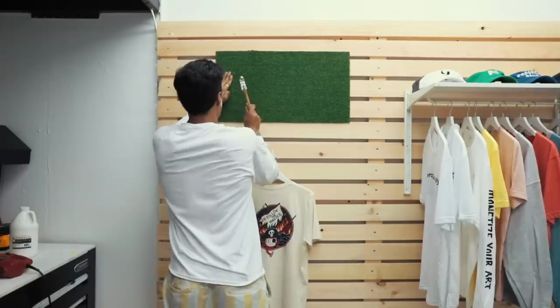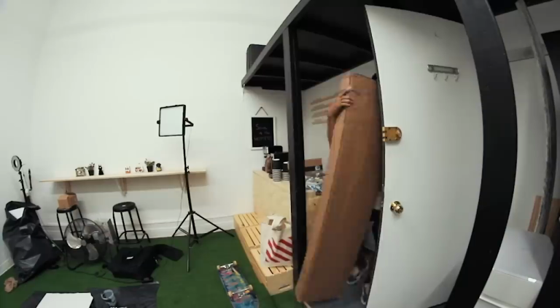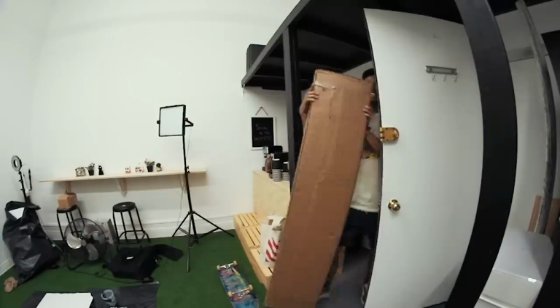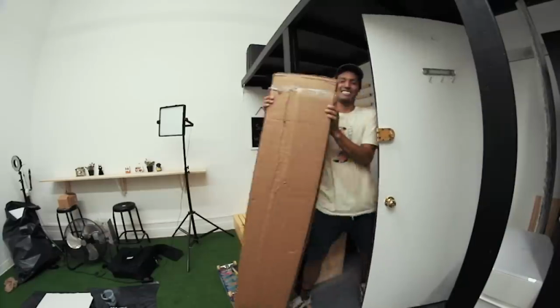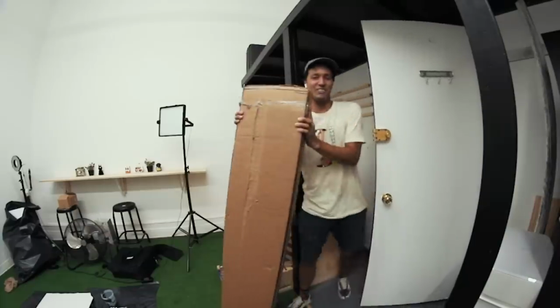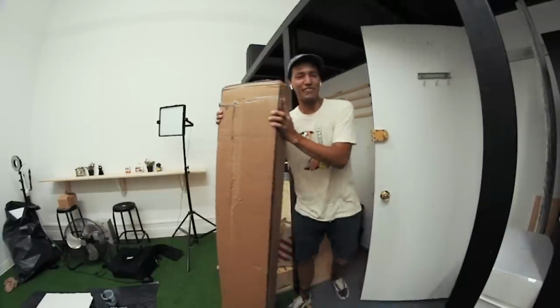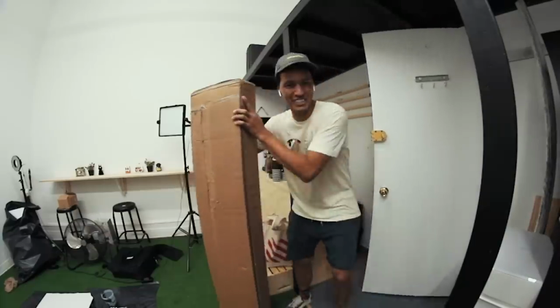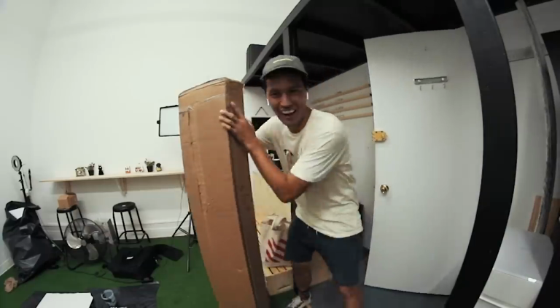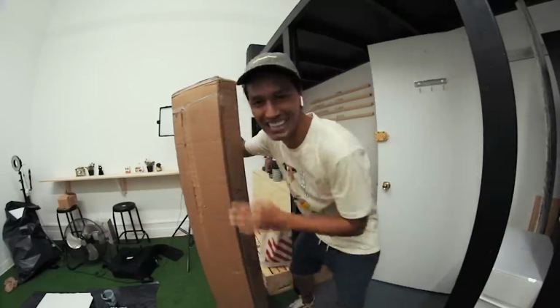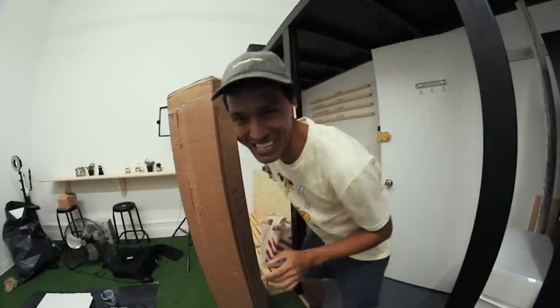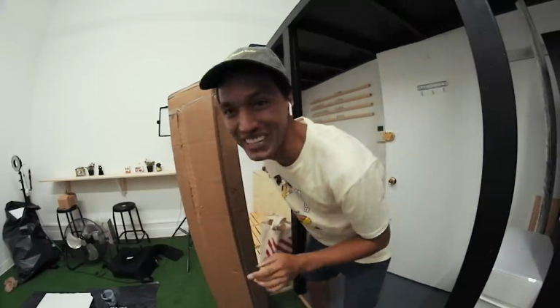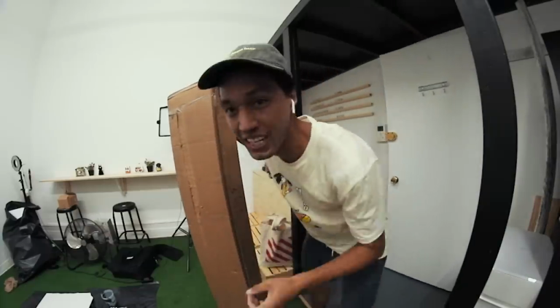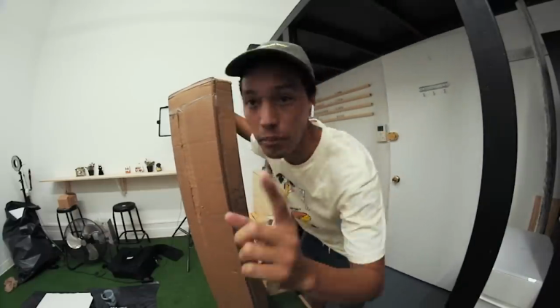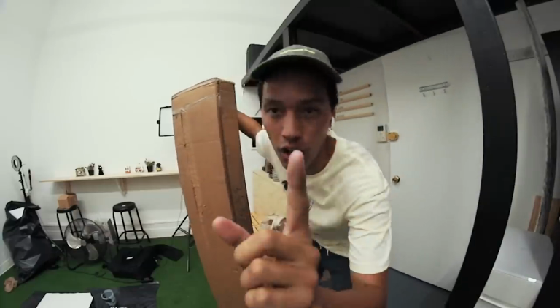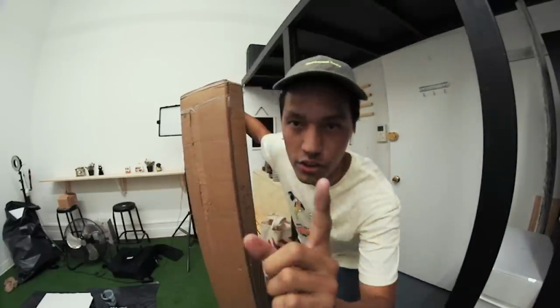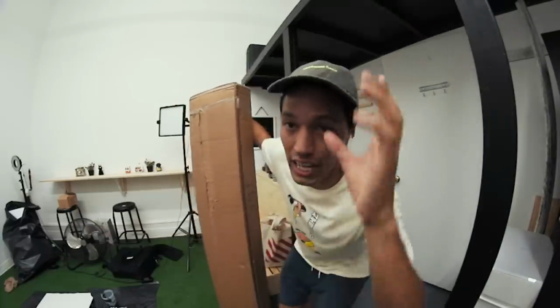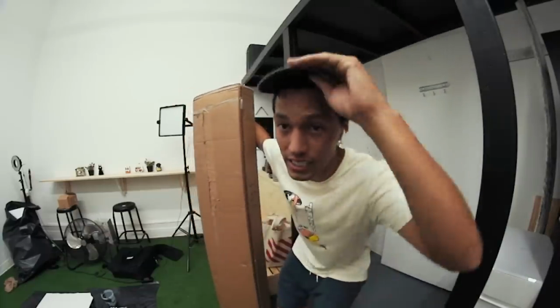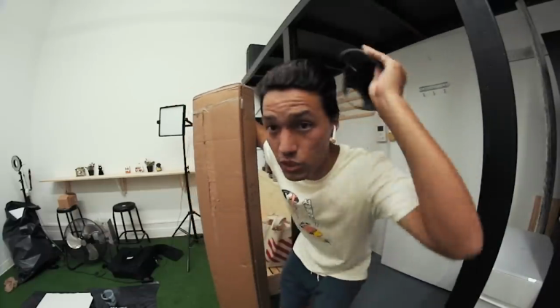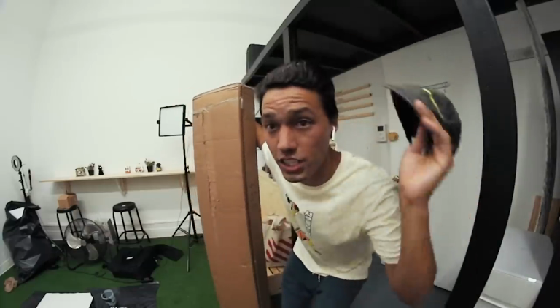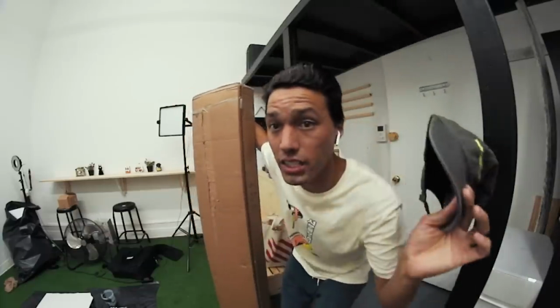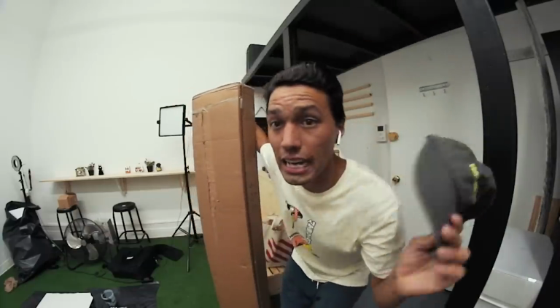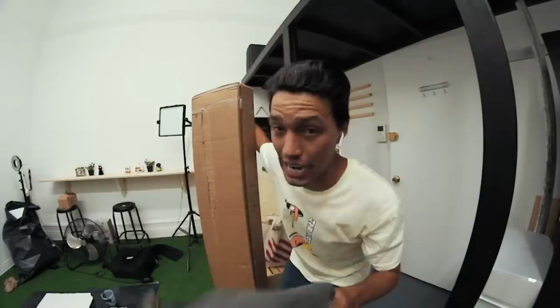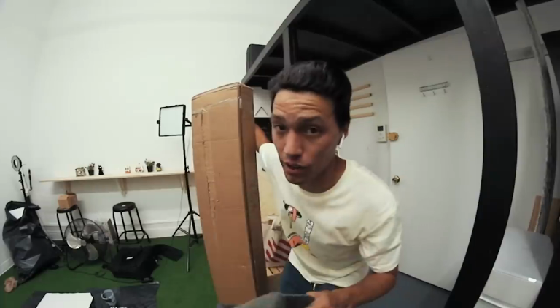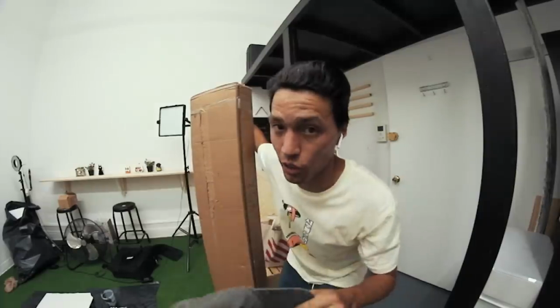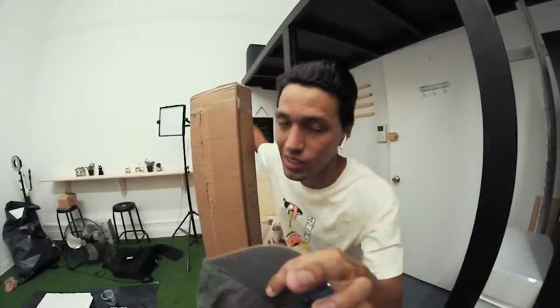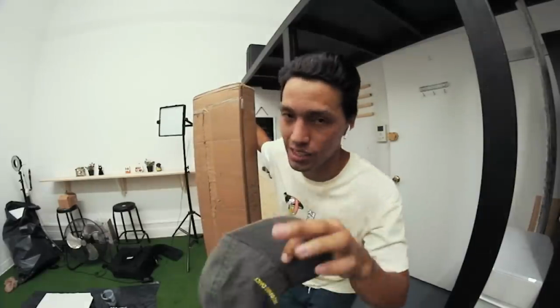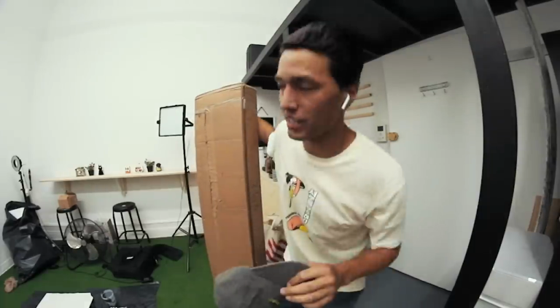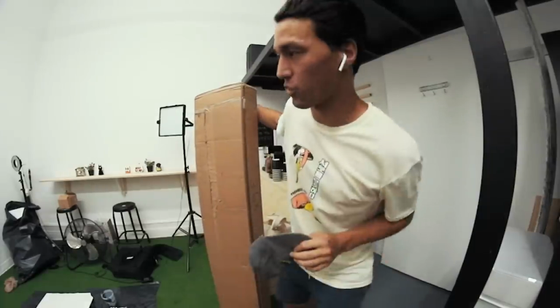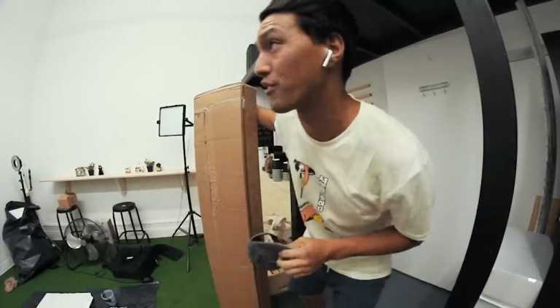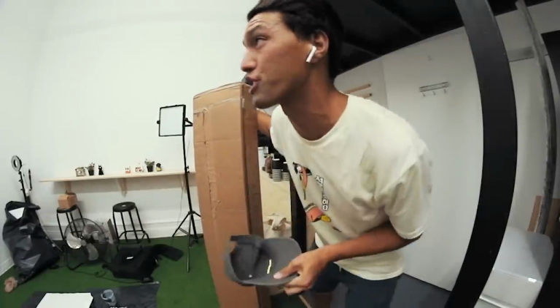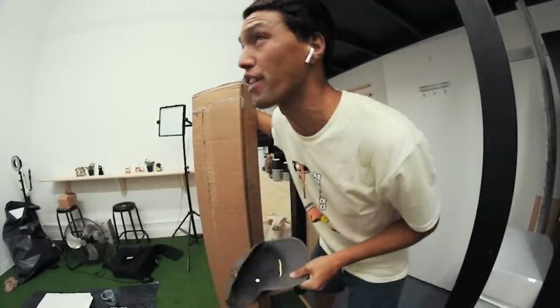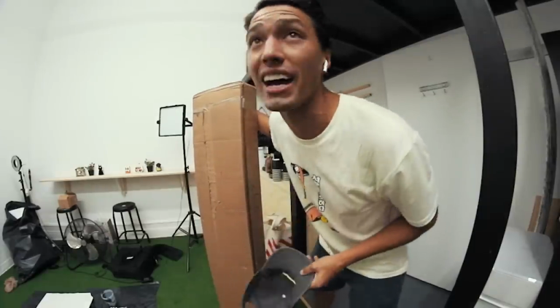So the furniture has come in, but also the lighting situation? Terrible. Something has arrived just for that.